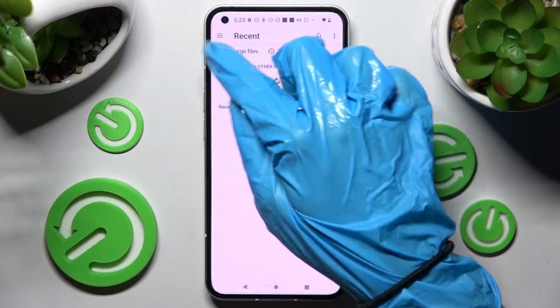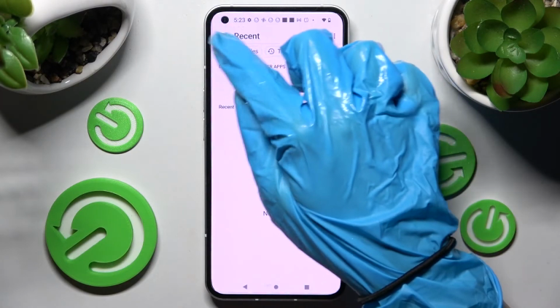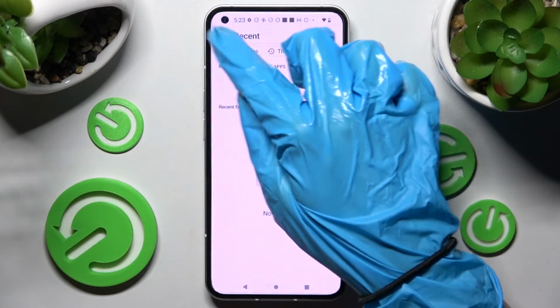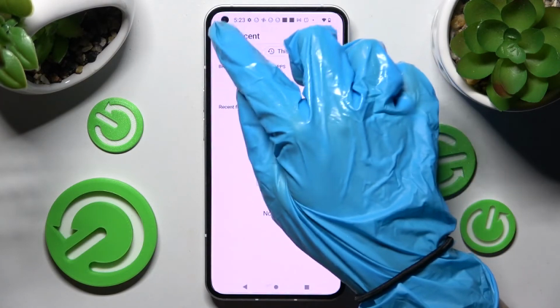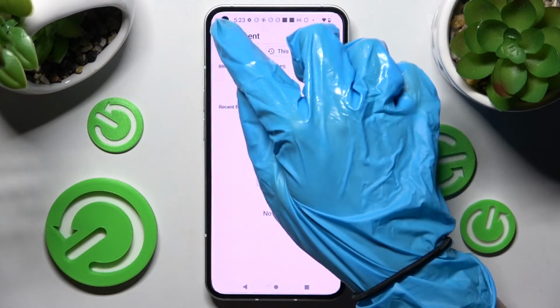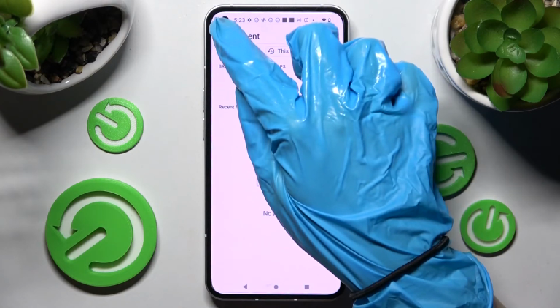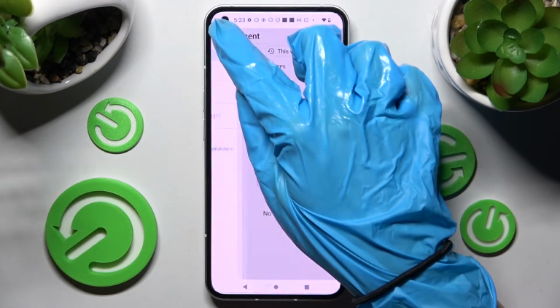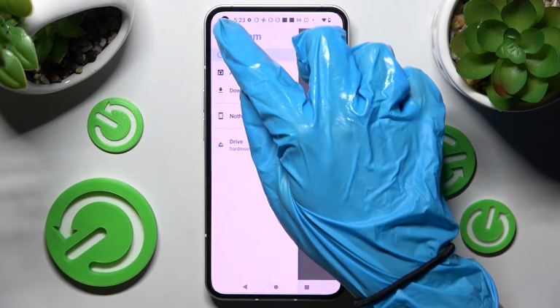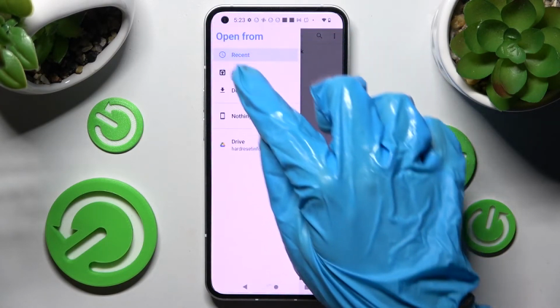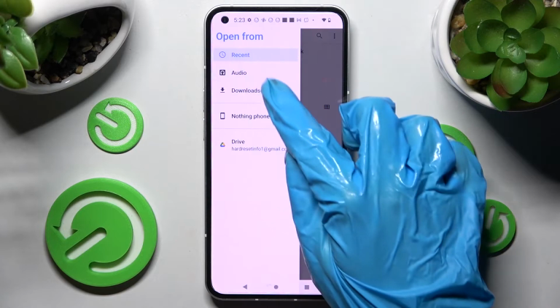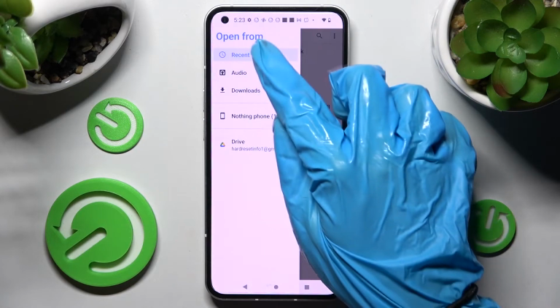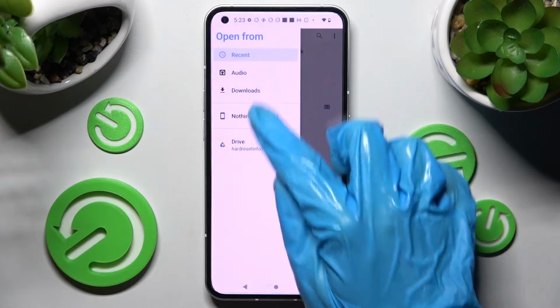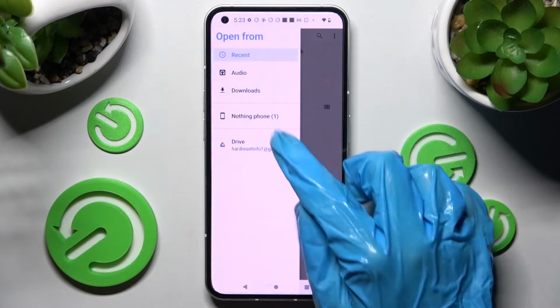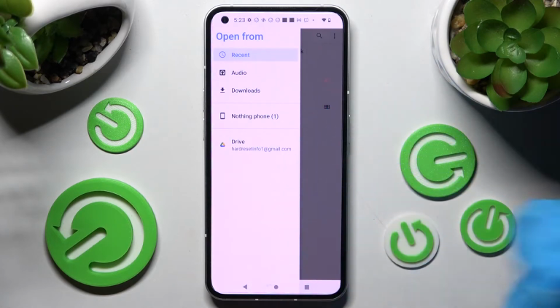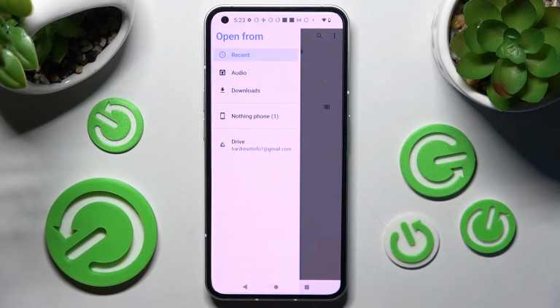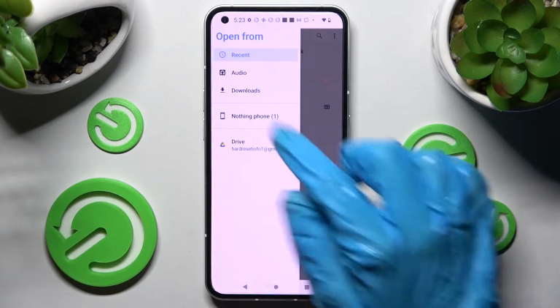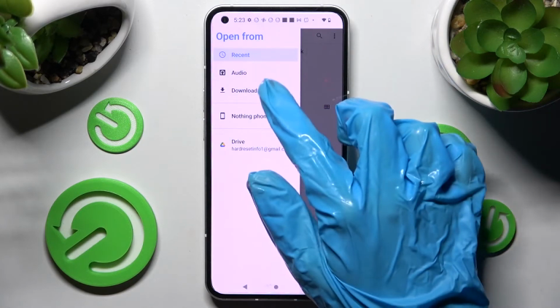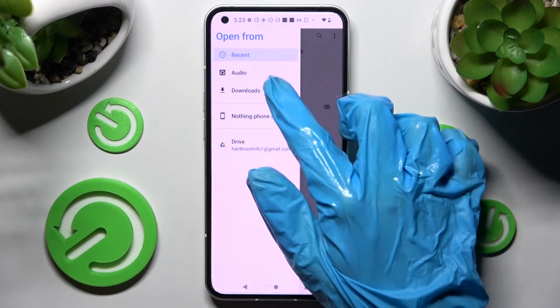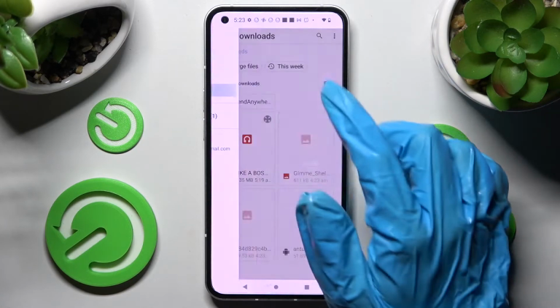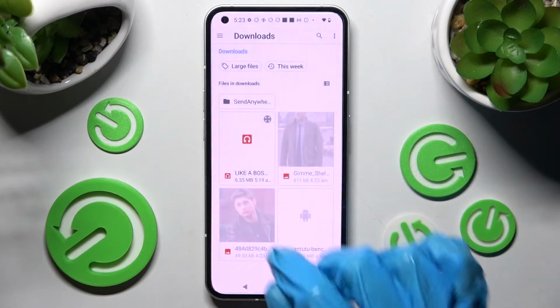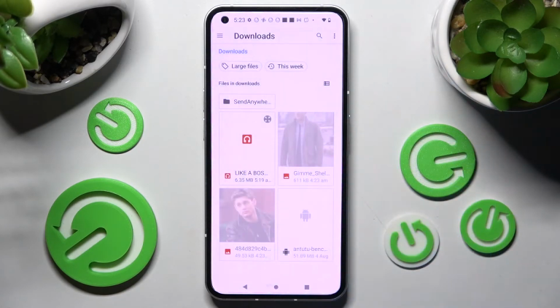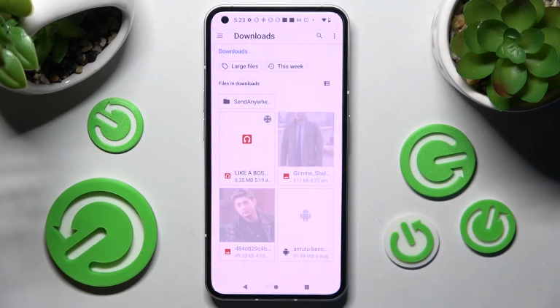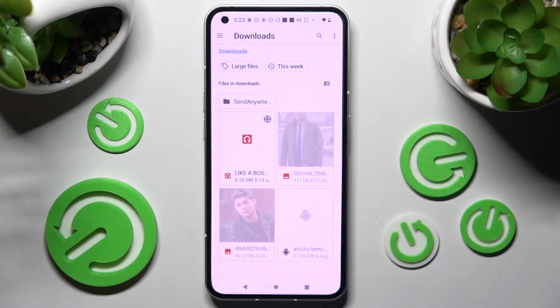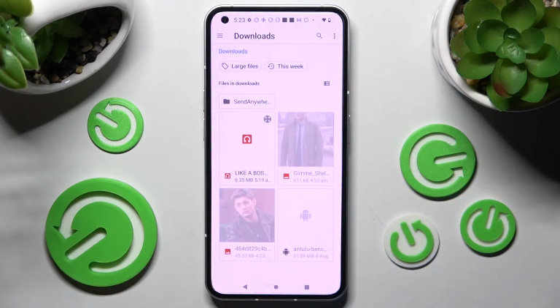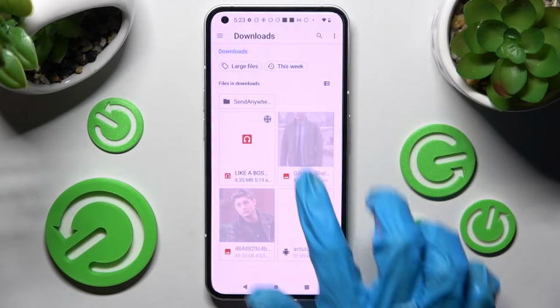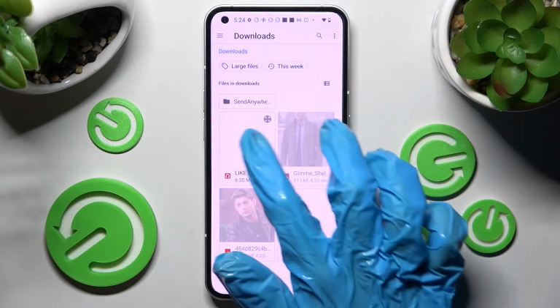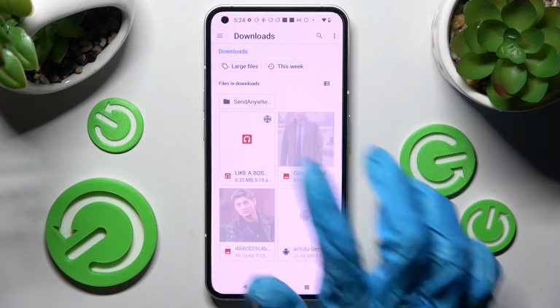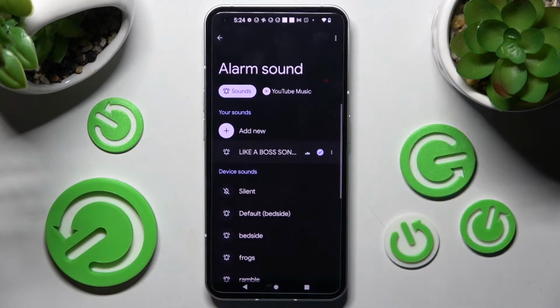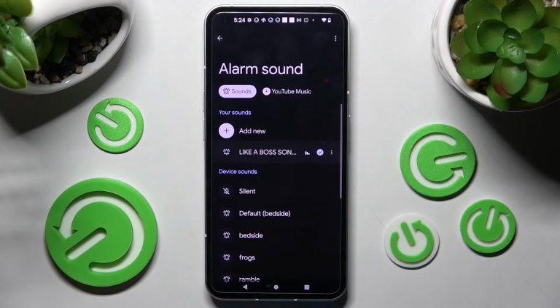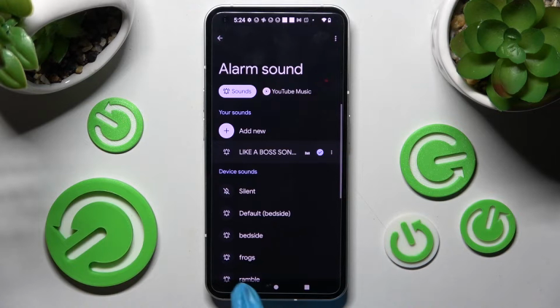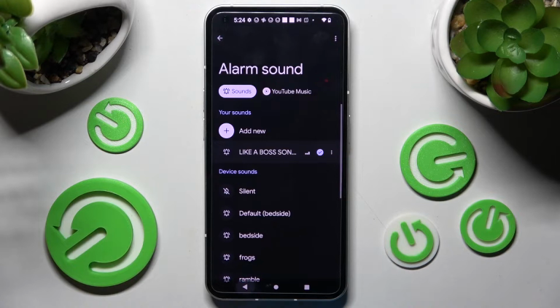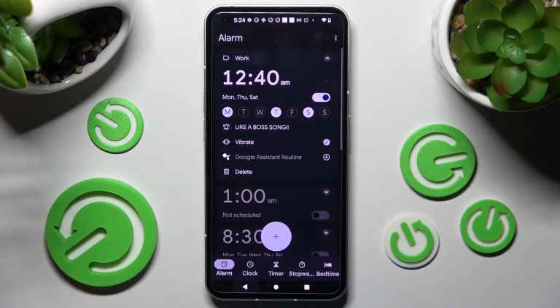Click on those two lines at the top left corner, select one of your sources, for example downloads, tap on the song that you wish to set up and go back.